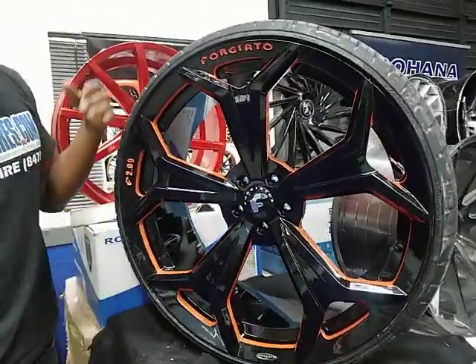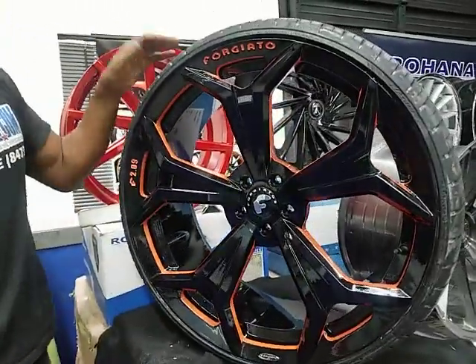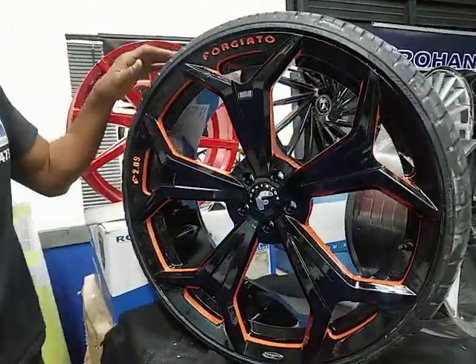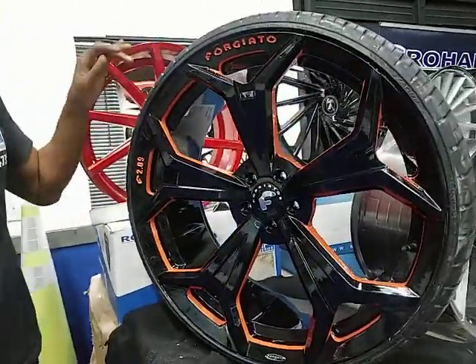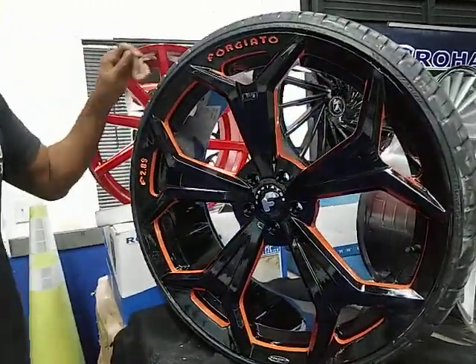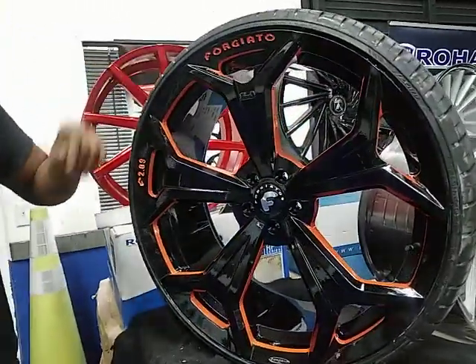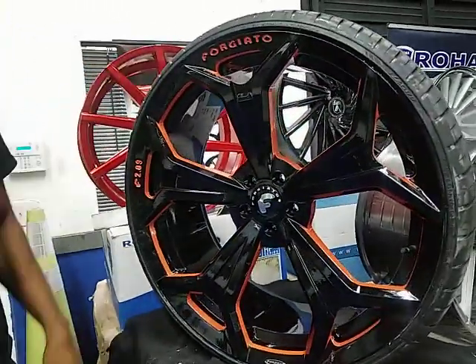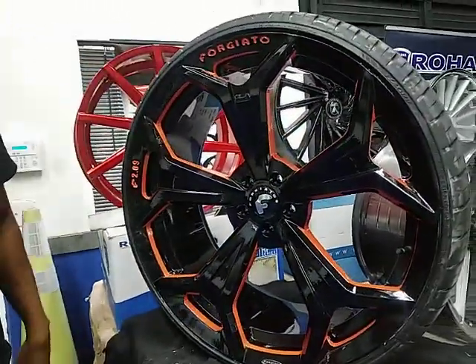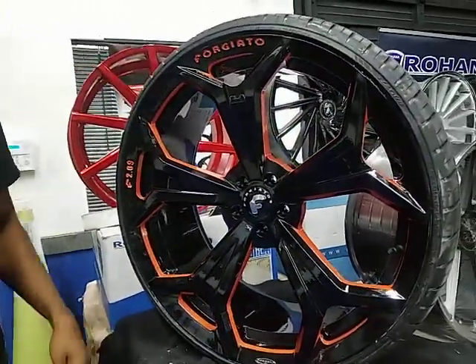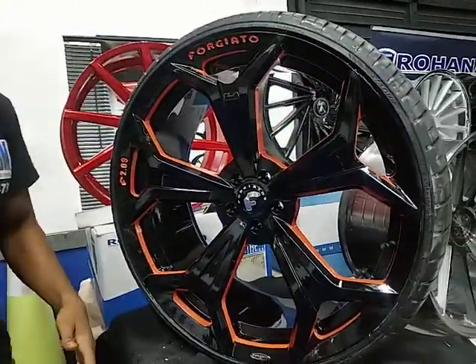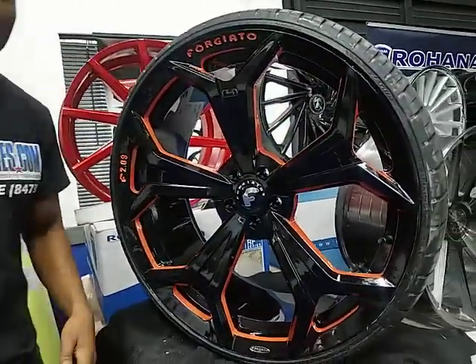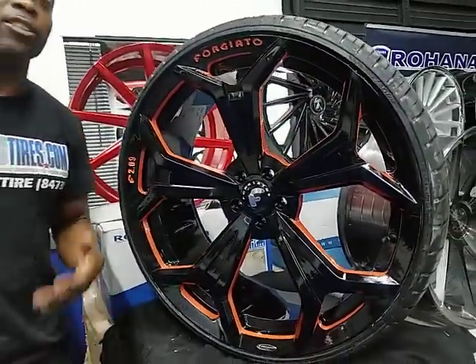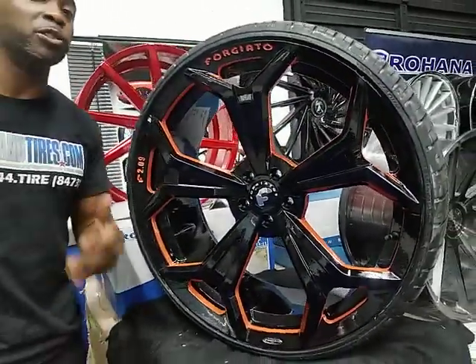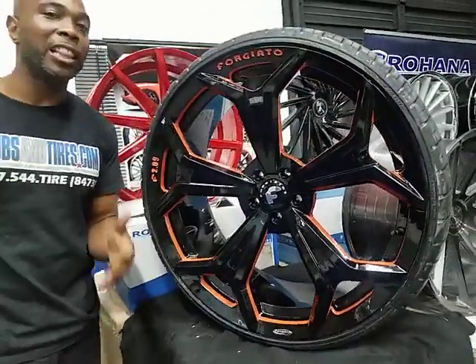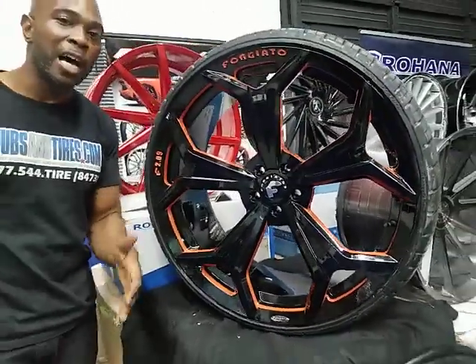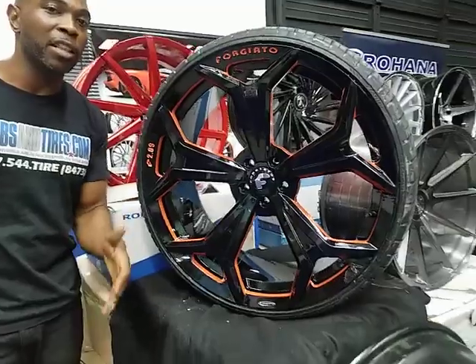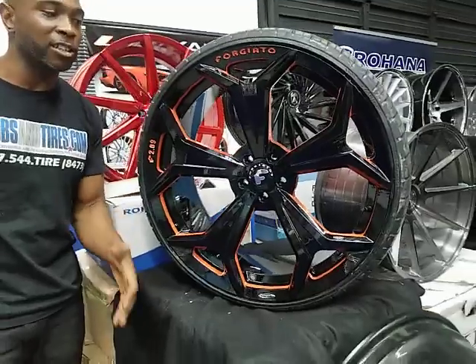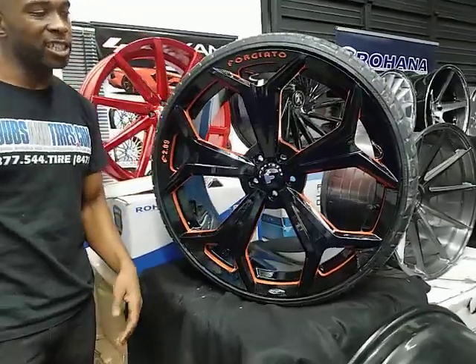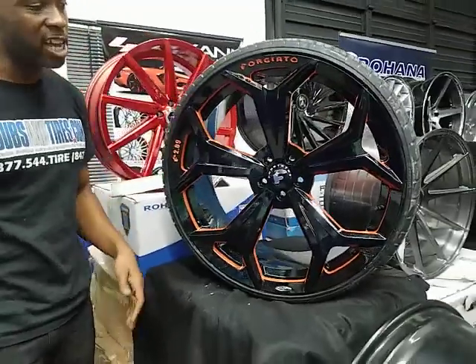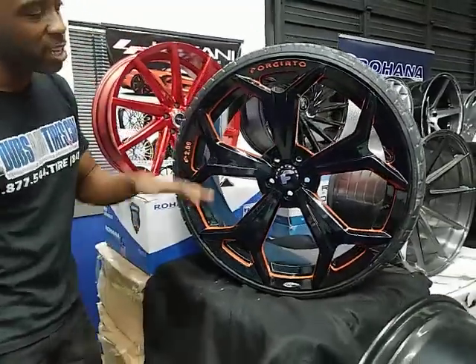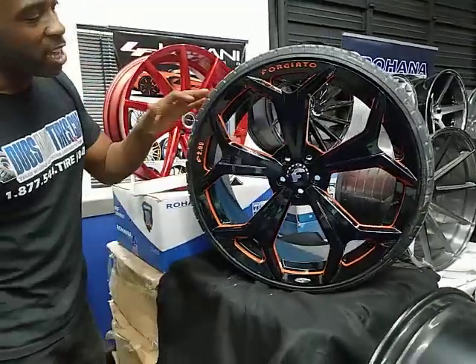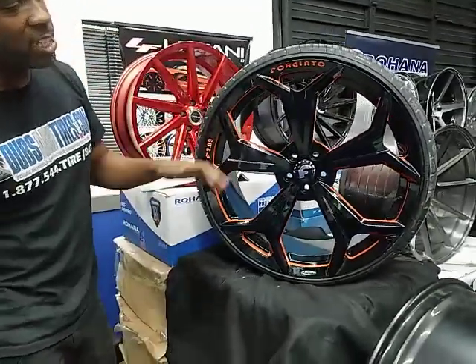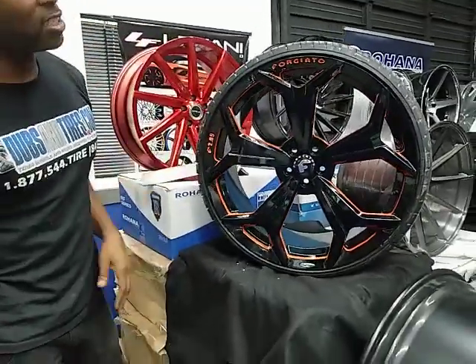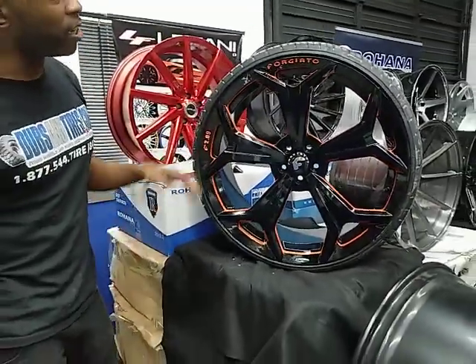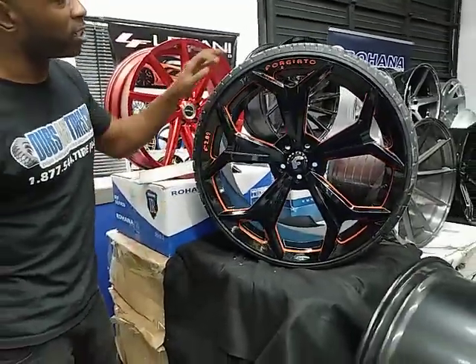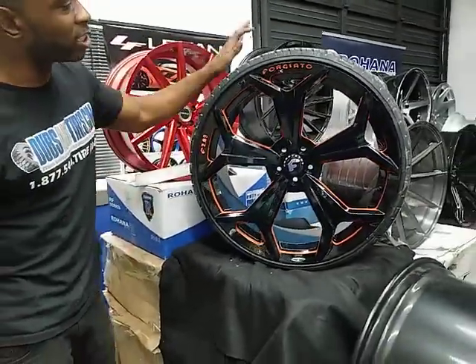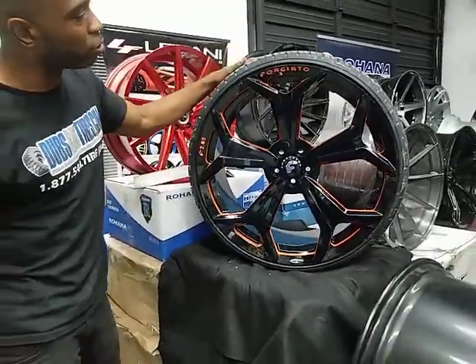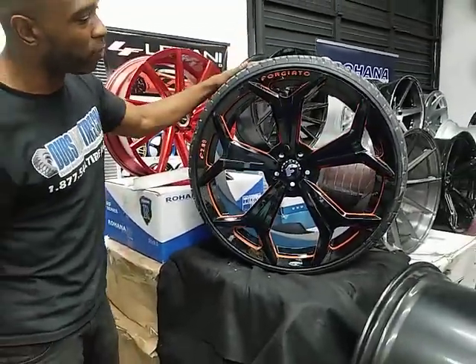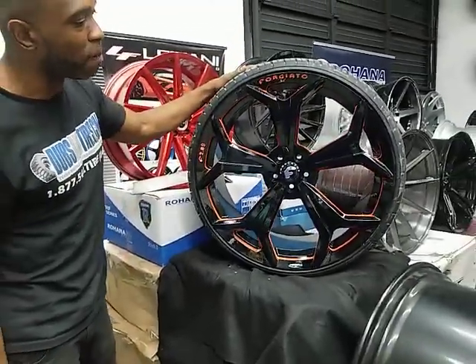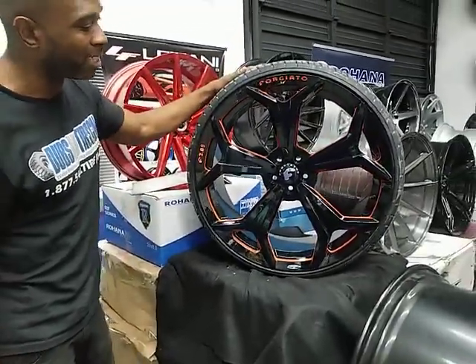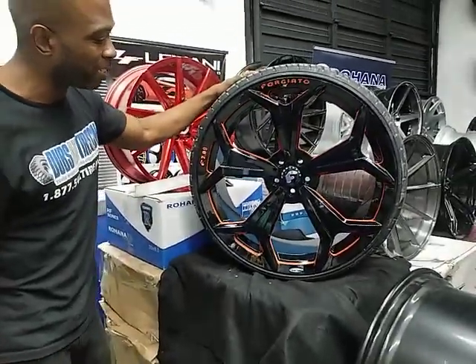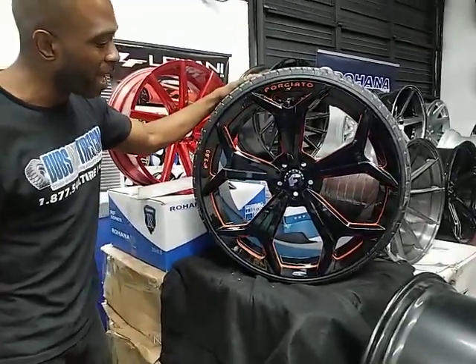Great looking wheel. This is going on the Polaris Slingshot. You know we do a lot of Polaris Slingshots and this is no different. This is the 24 by 10 in the back.